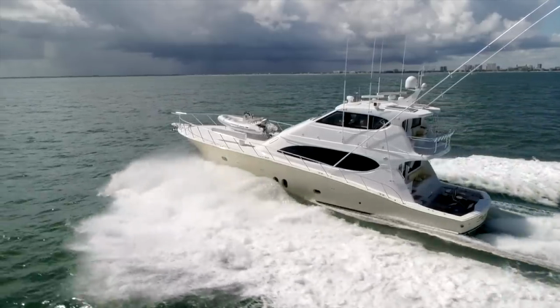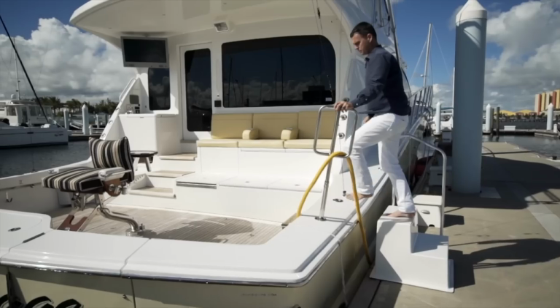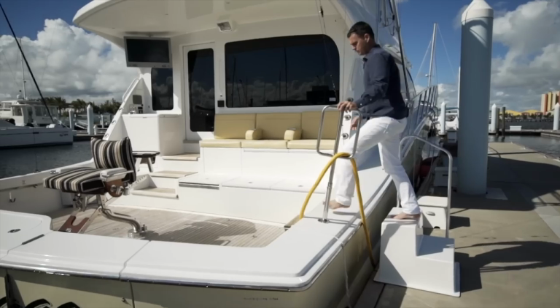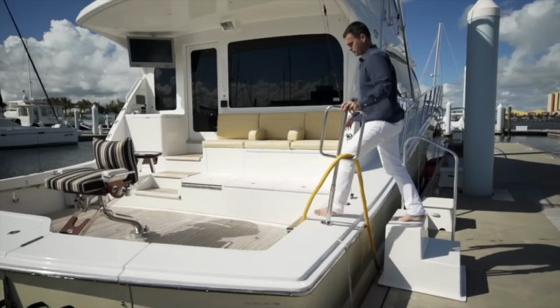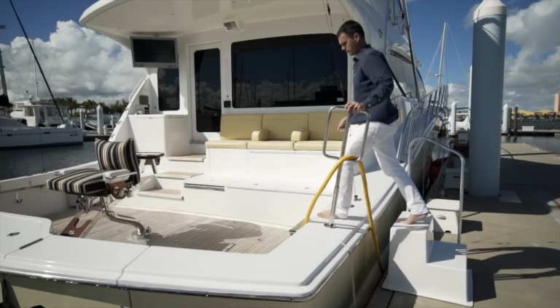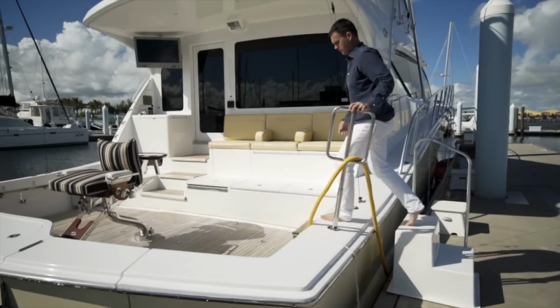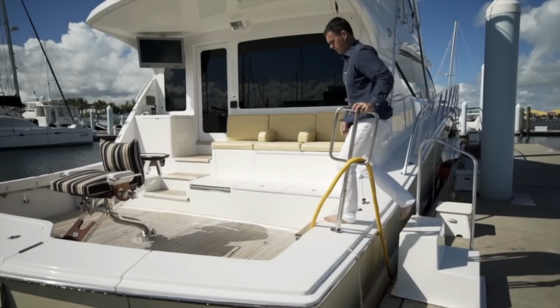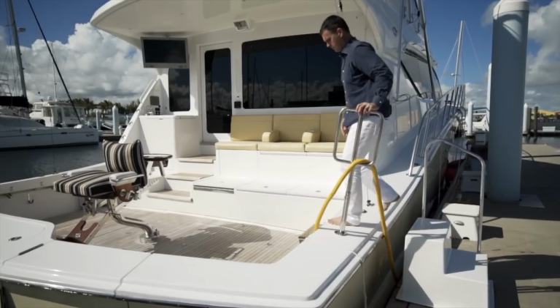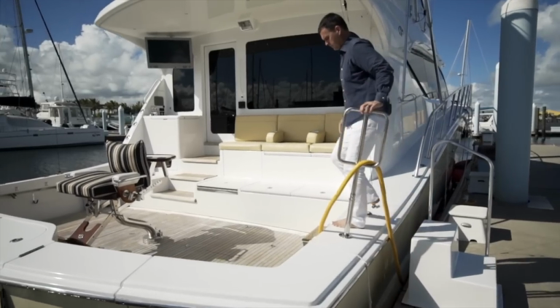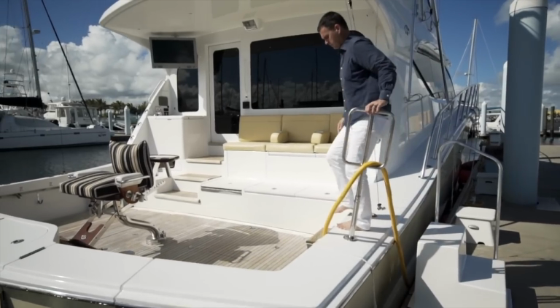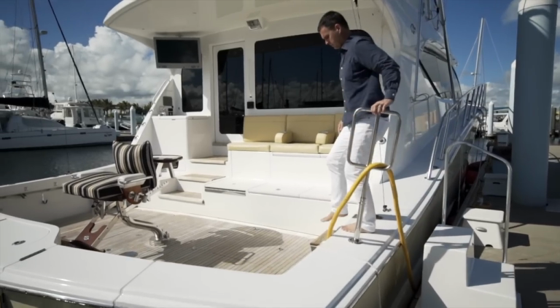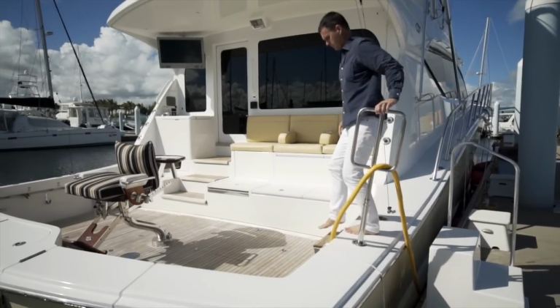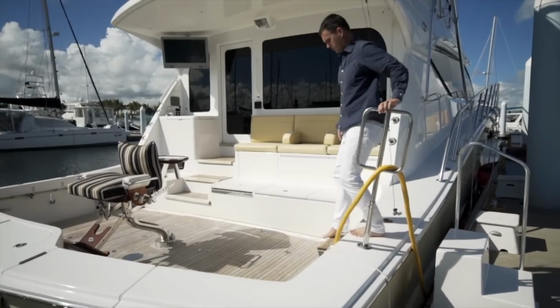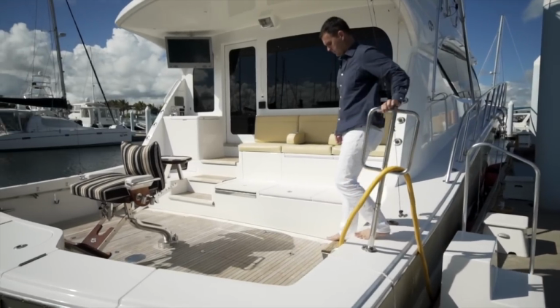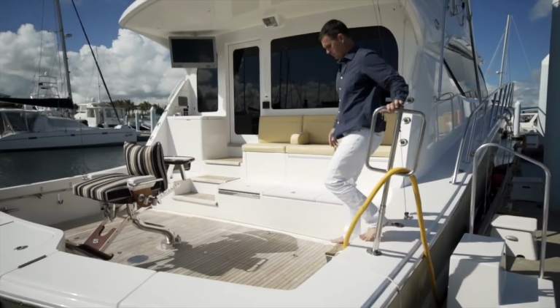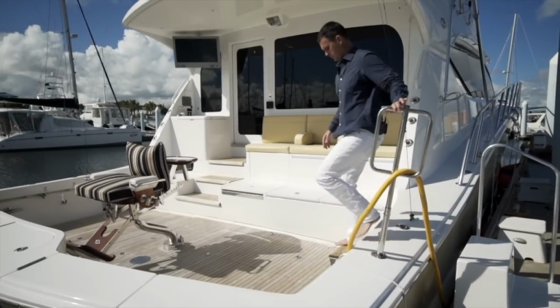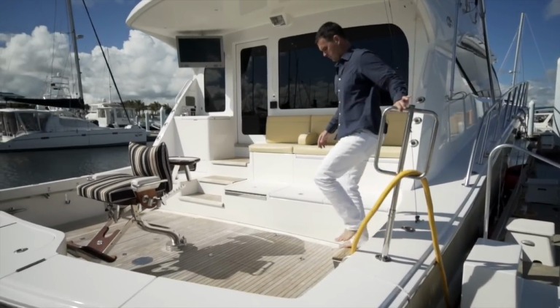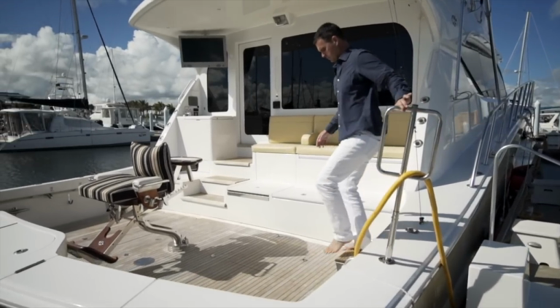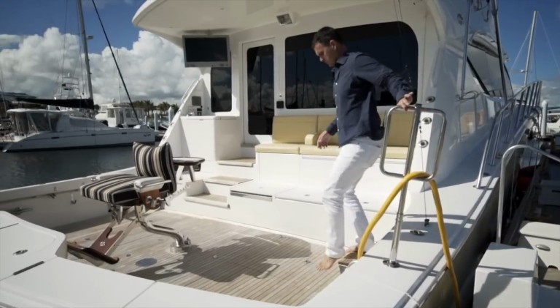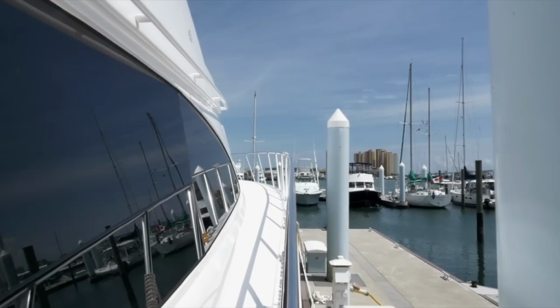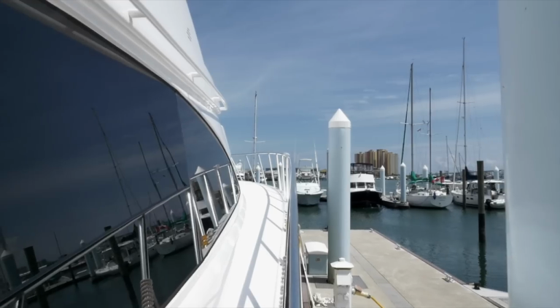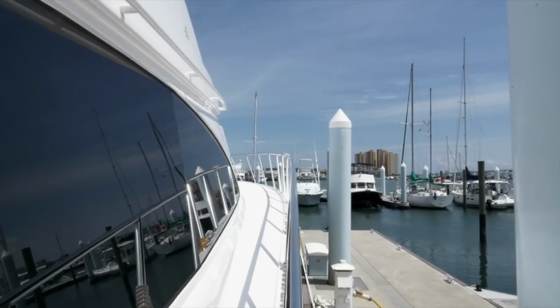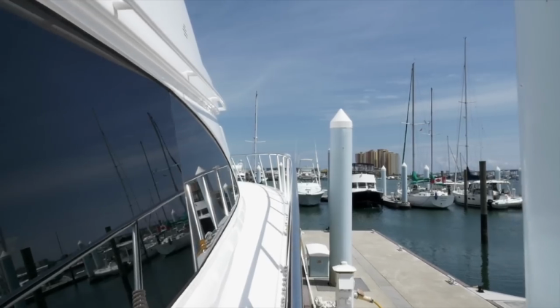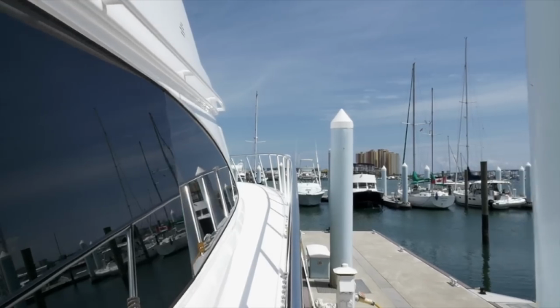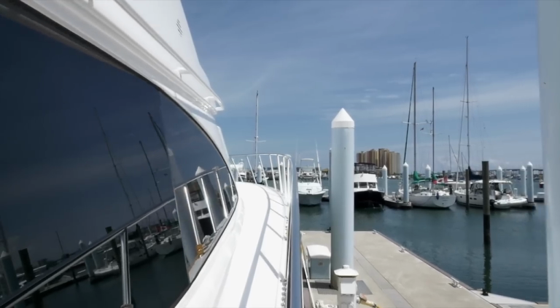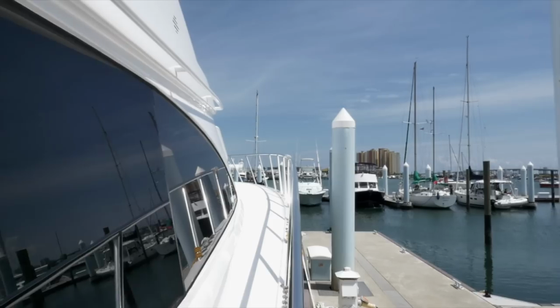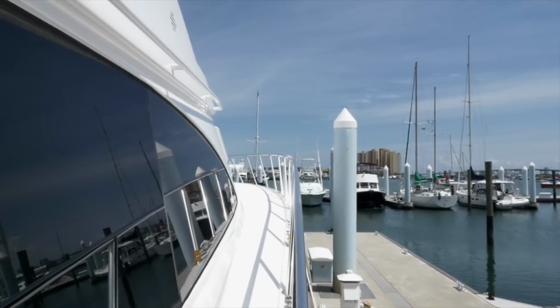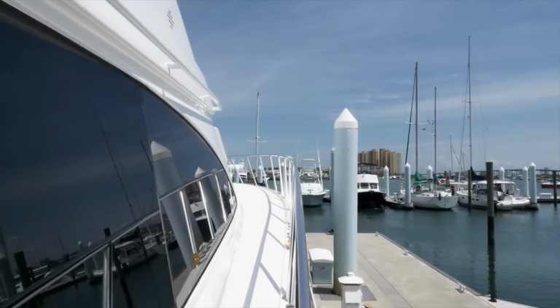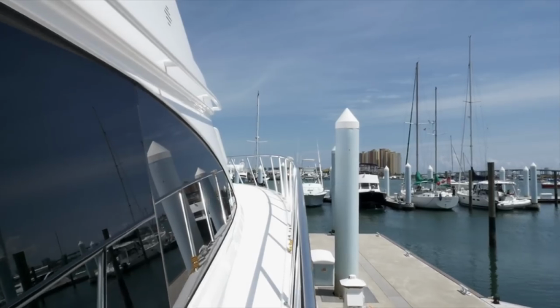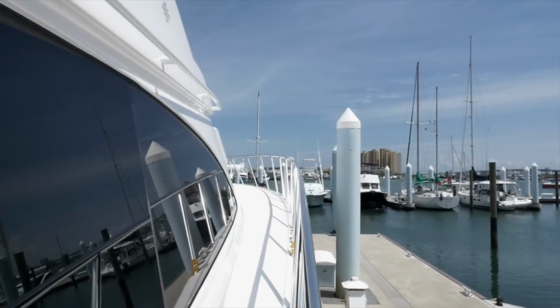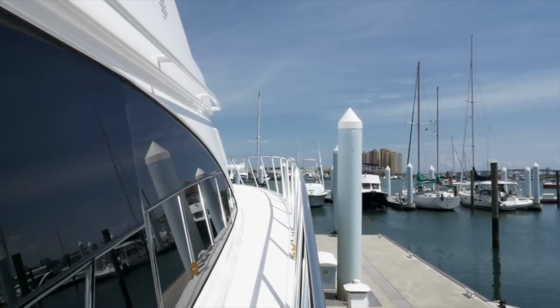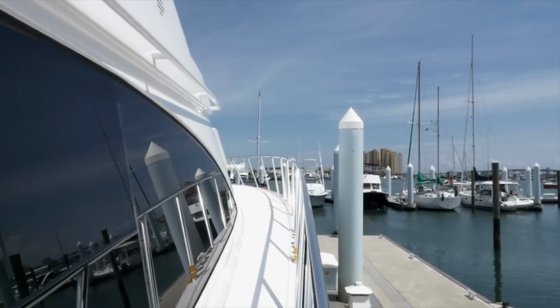I'm Alex Clark from Denison Yachting, and today I'm going to take you through Safe Passage with the Hatteras 77 Enclosed Bridge Sportfish.